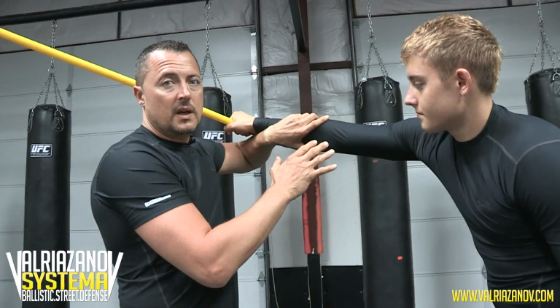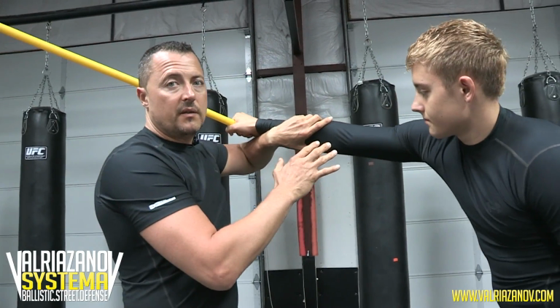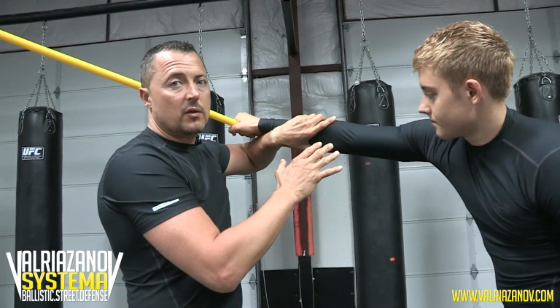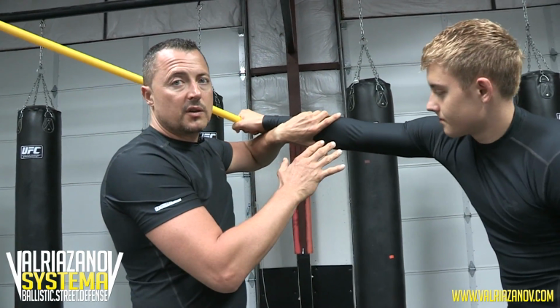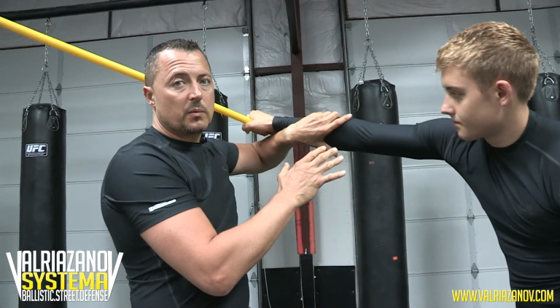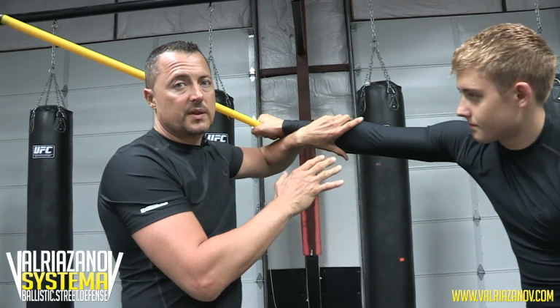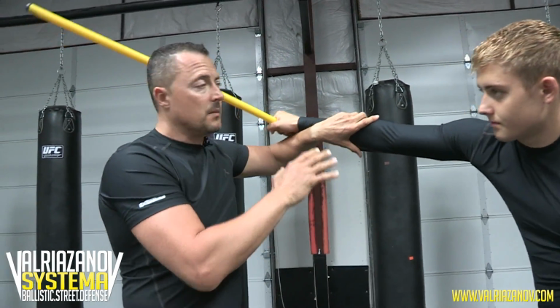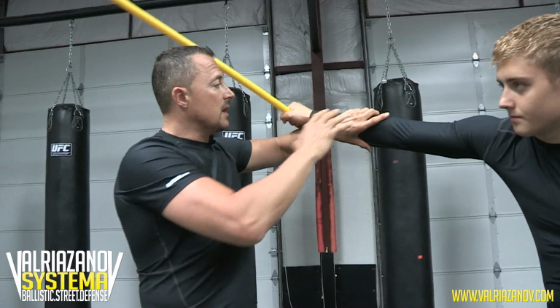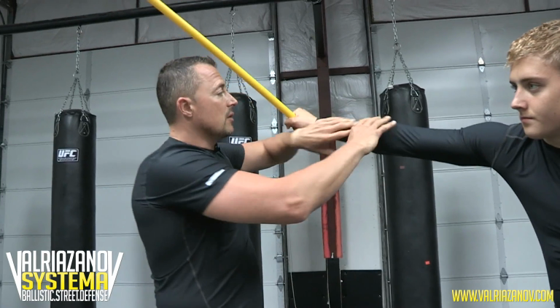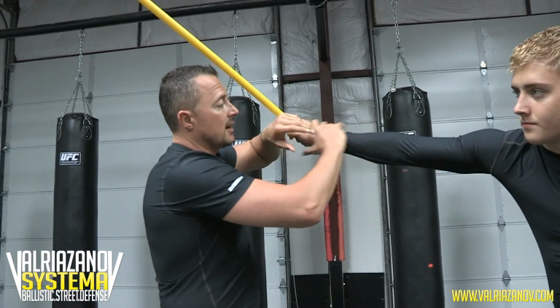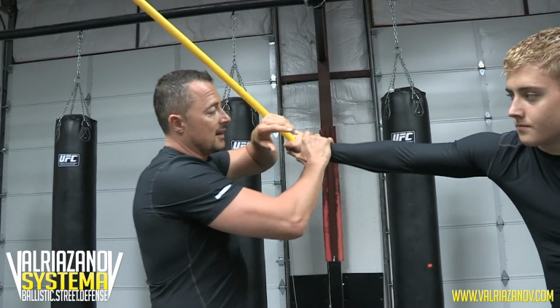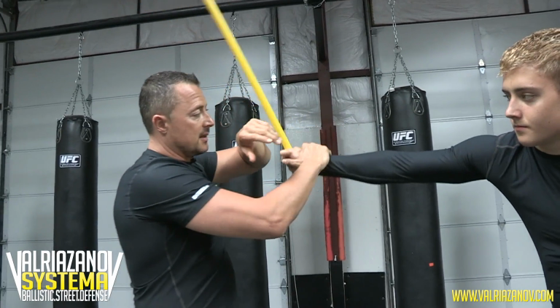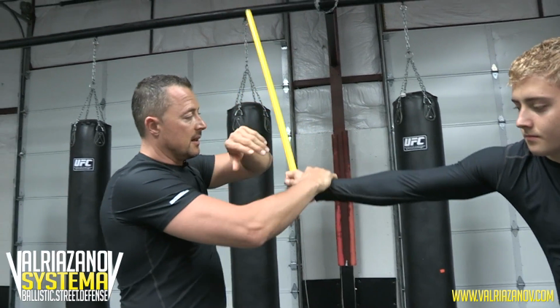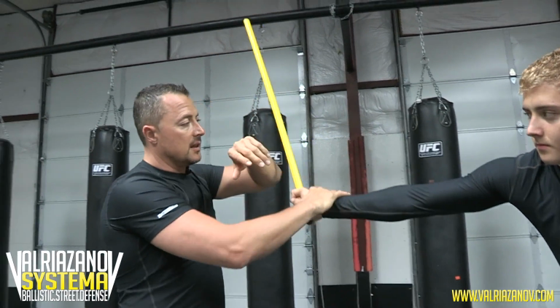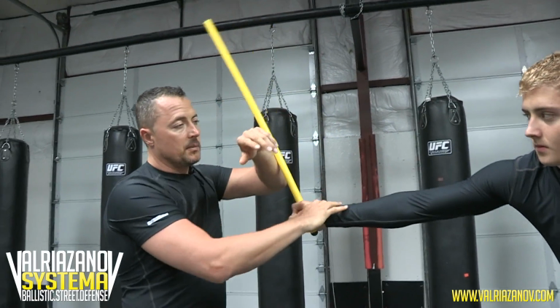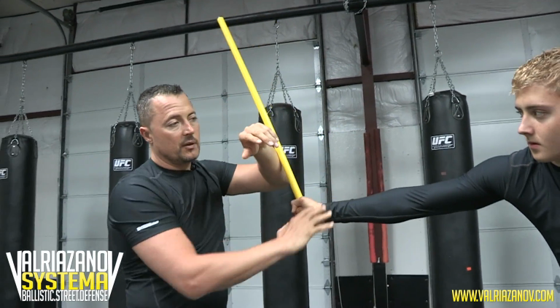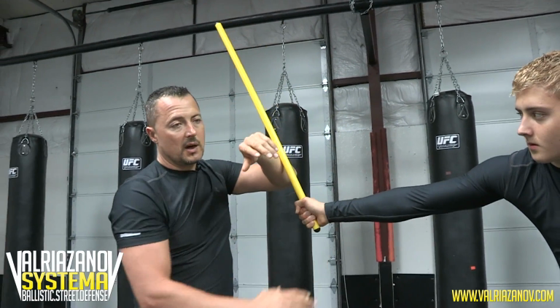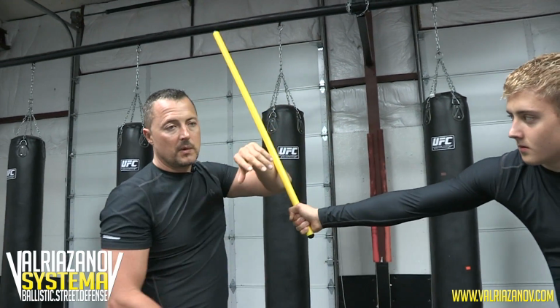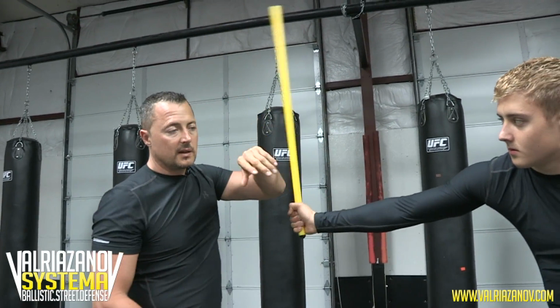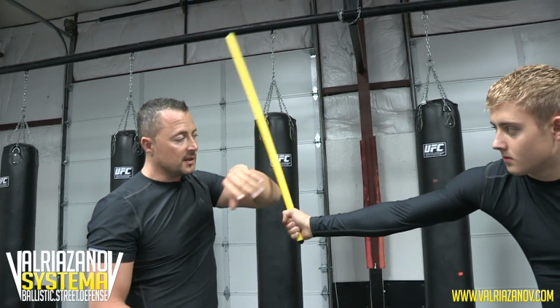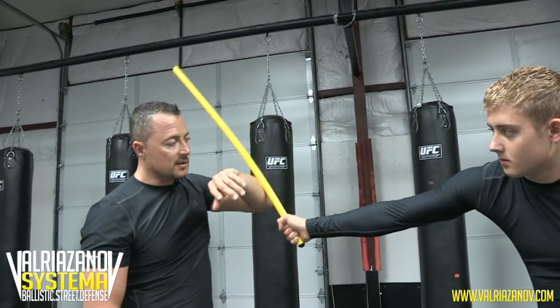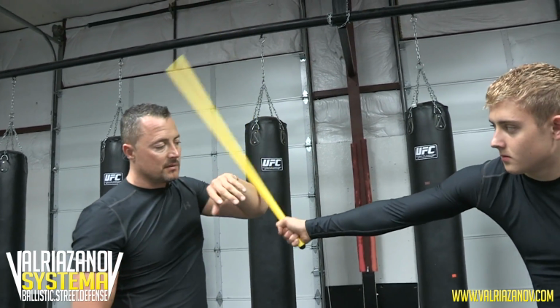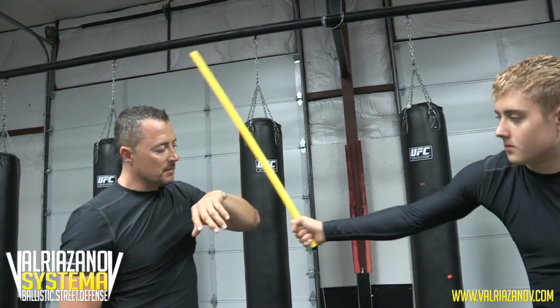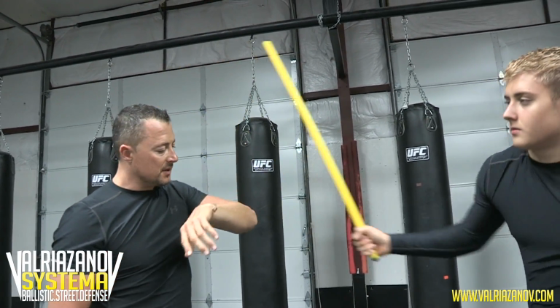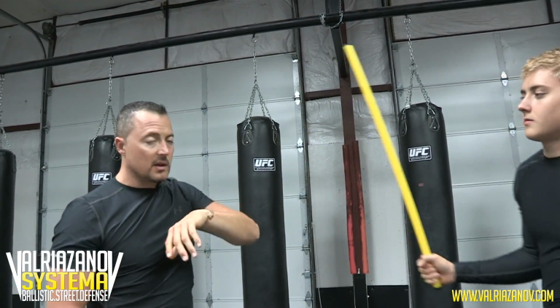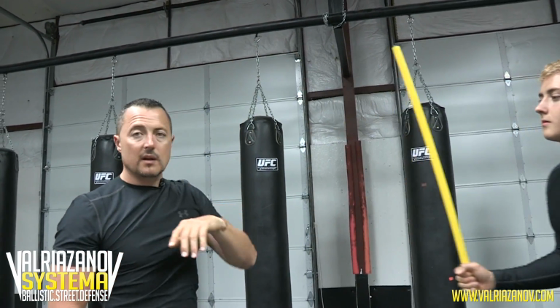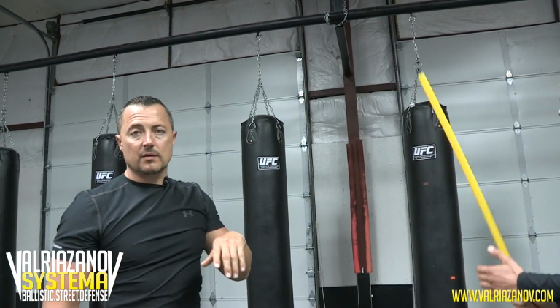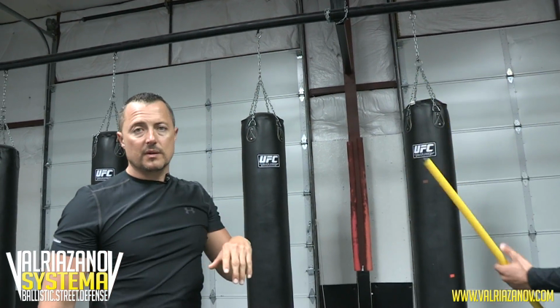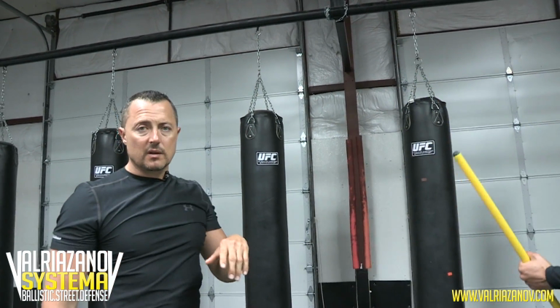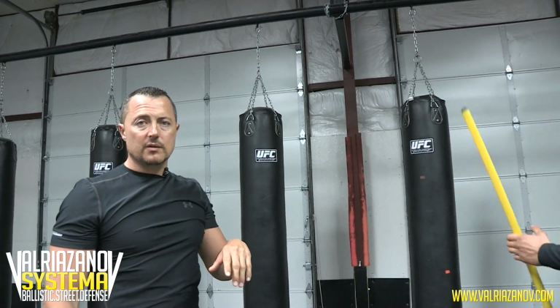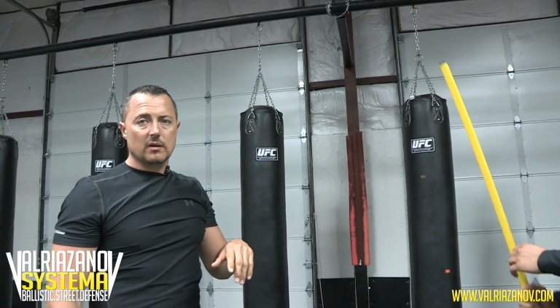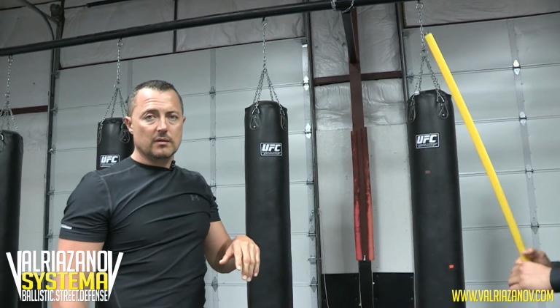If you're not gonna stop his arm, it's gonna end up in your arm and it's gonna hurt you. It's gonna hurt you a lot.